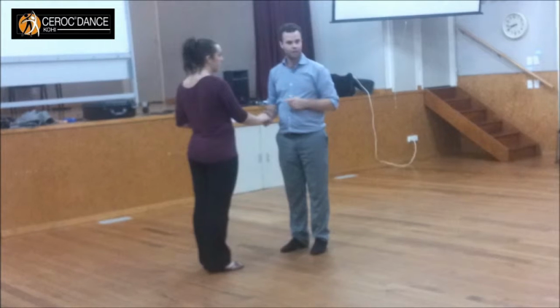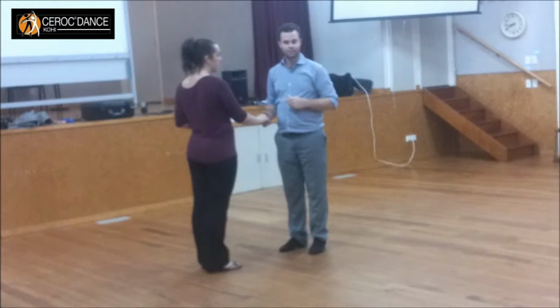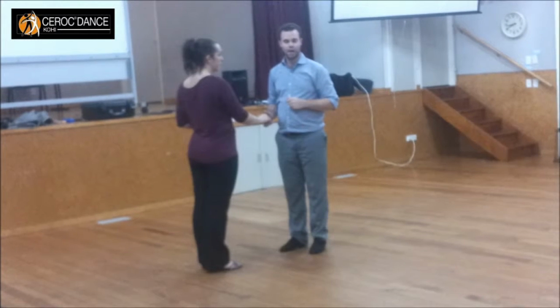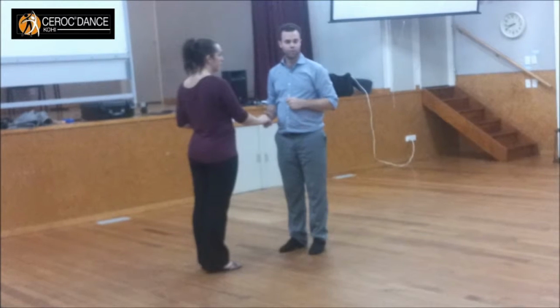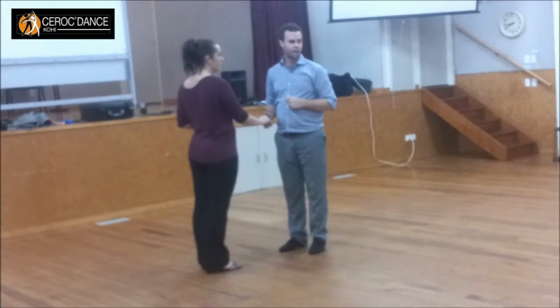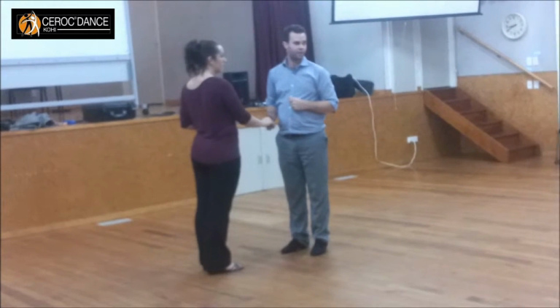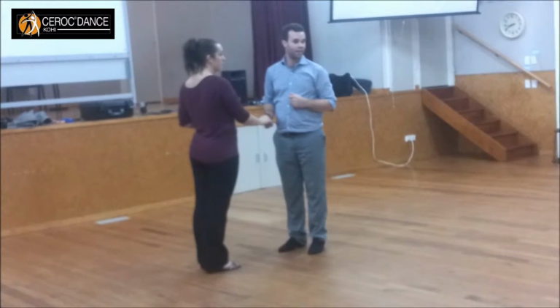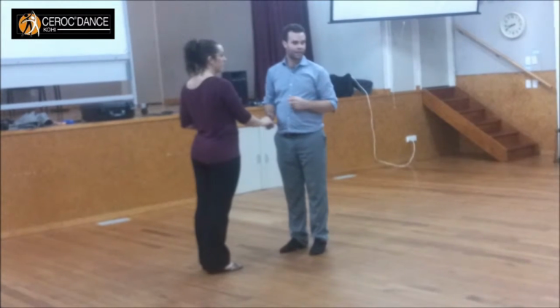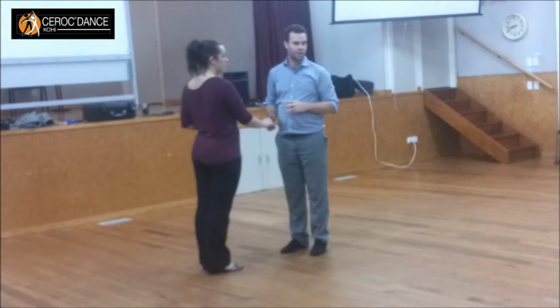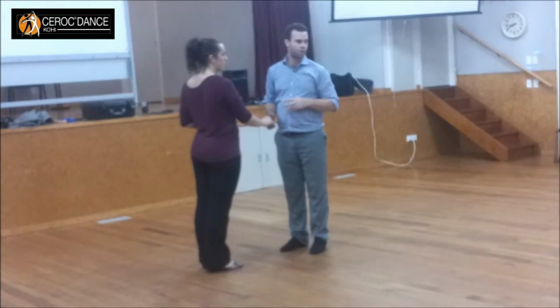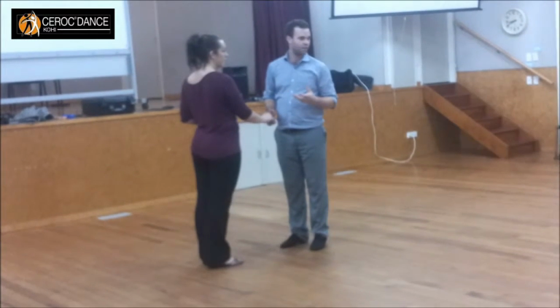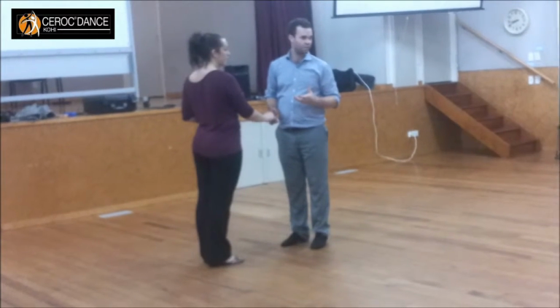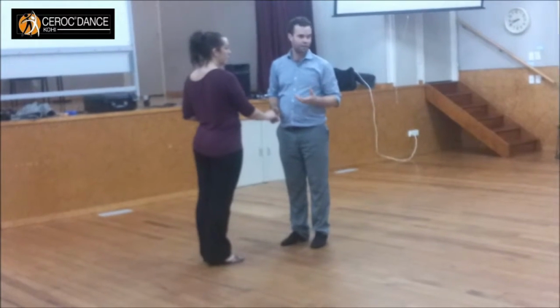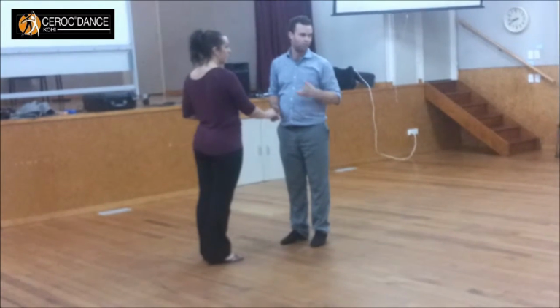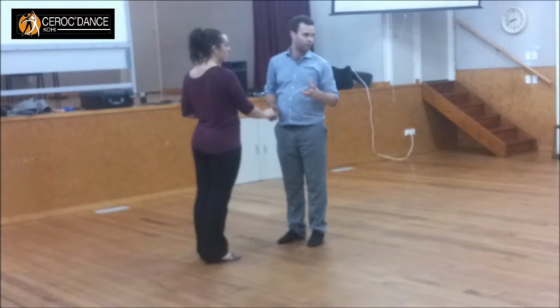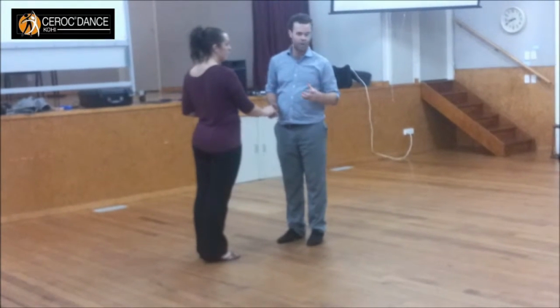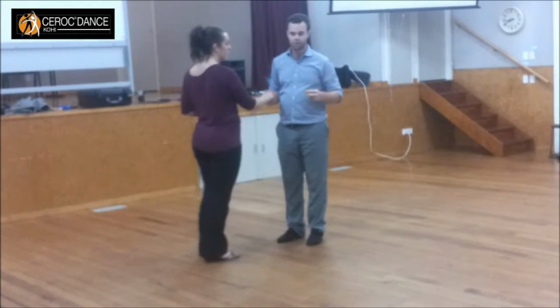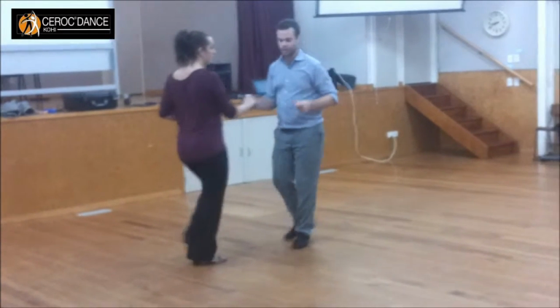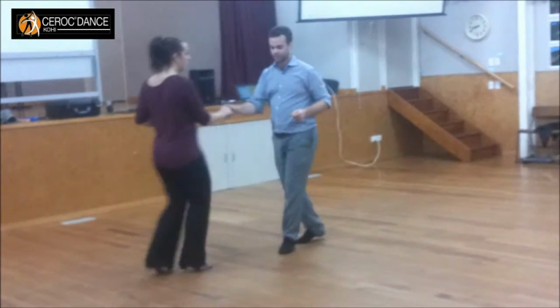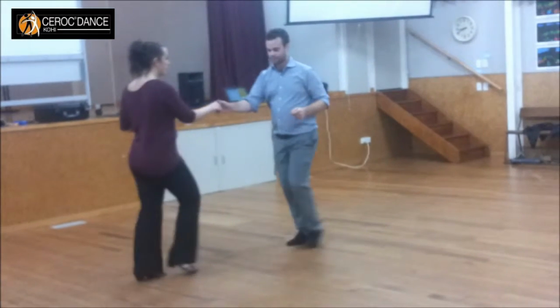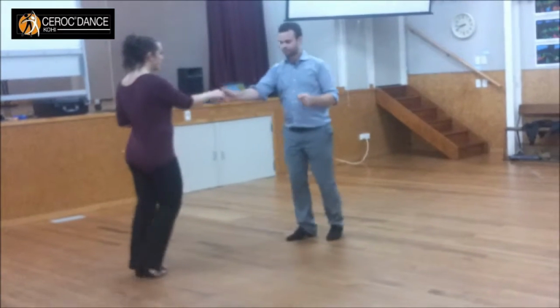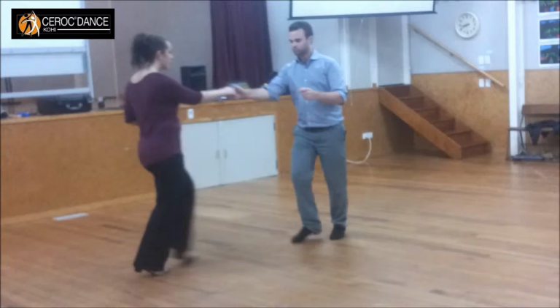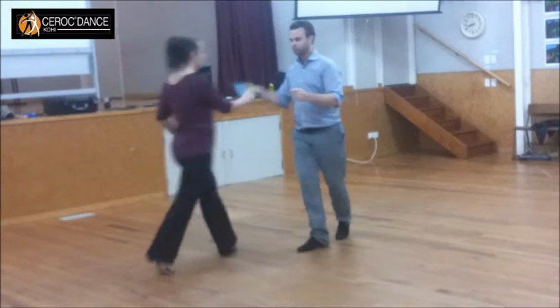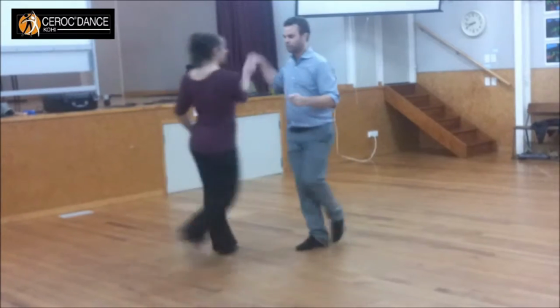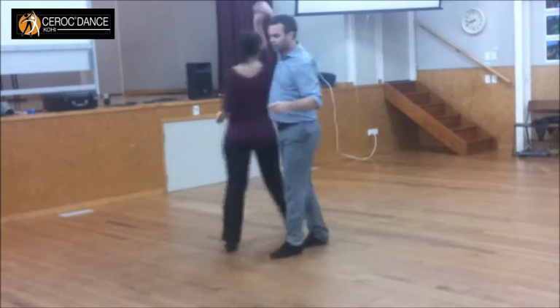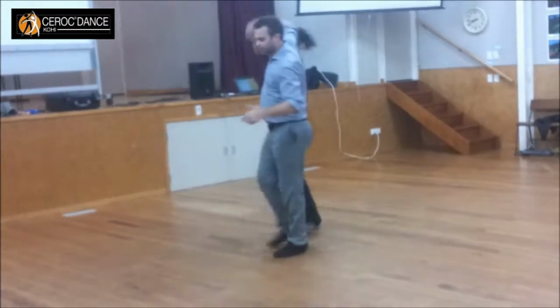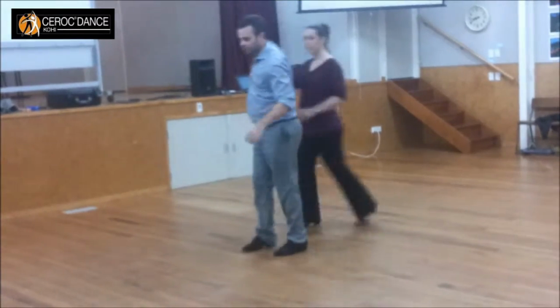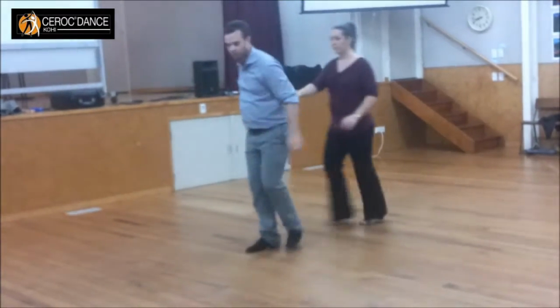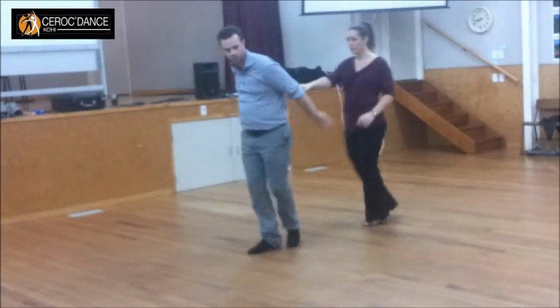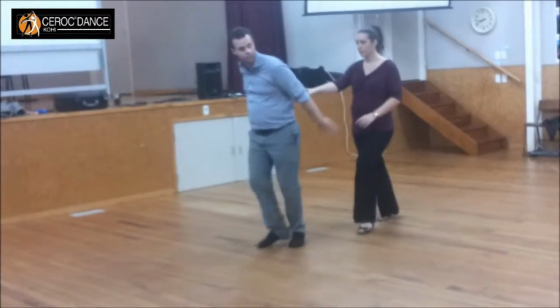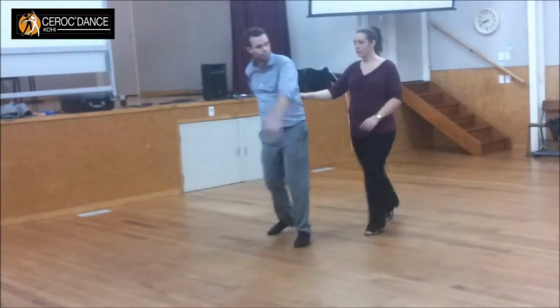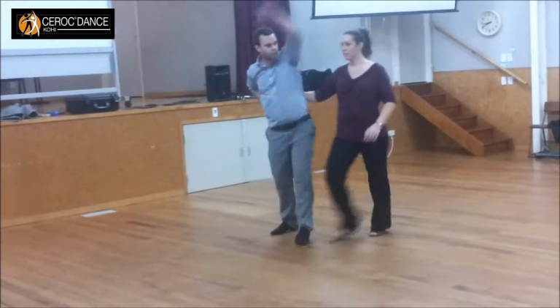To start off, we had a bit of a catapult fake or wraparound. It looks like this — bringing it through.